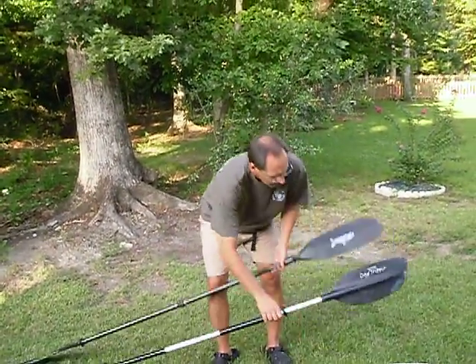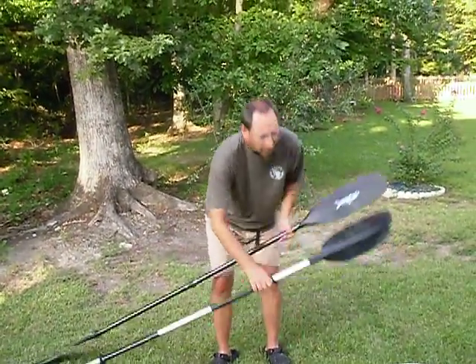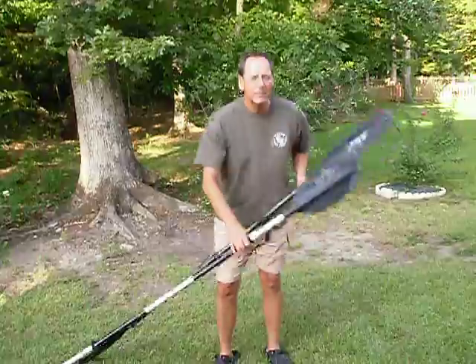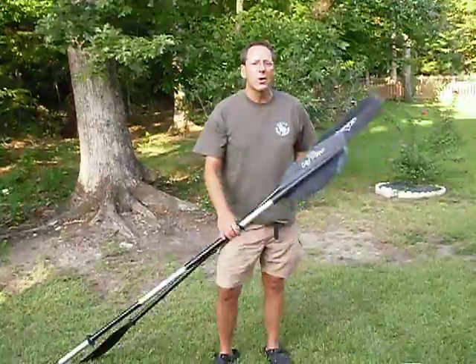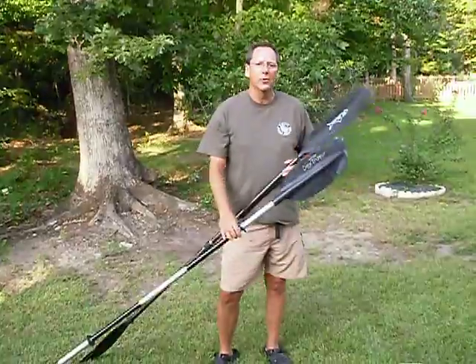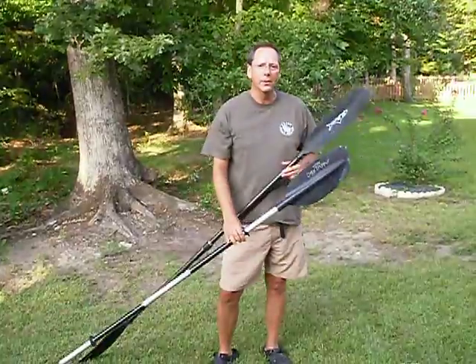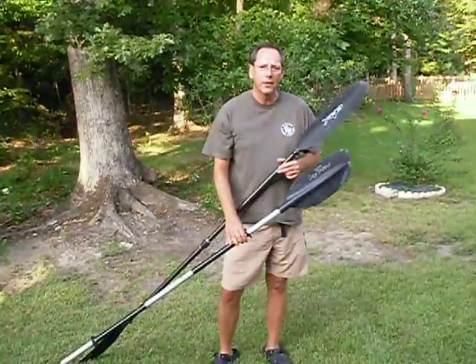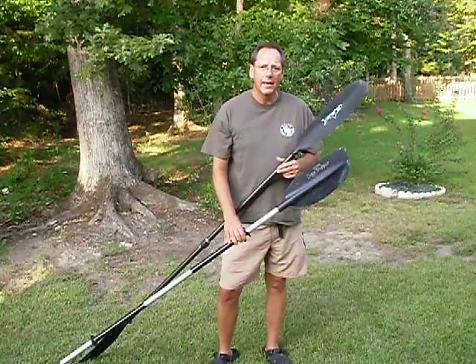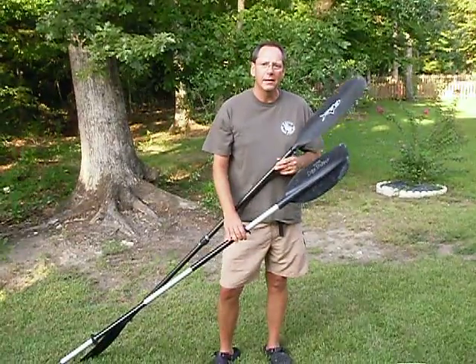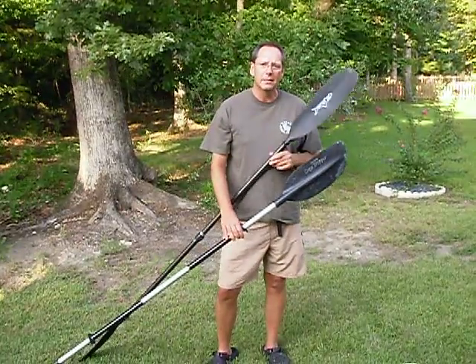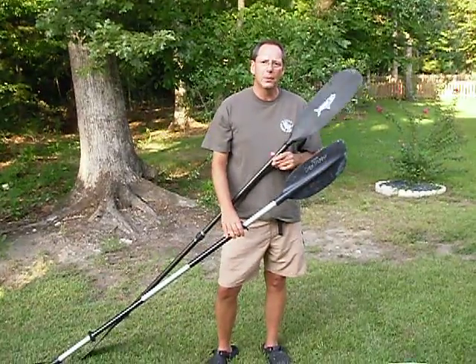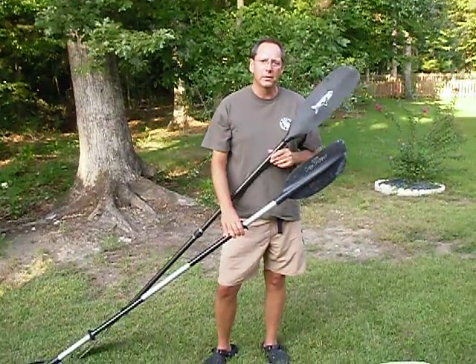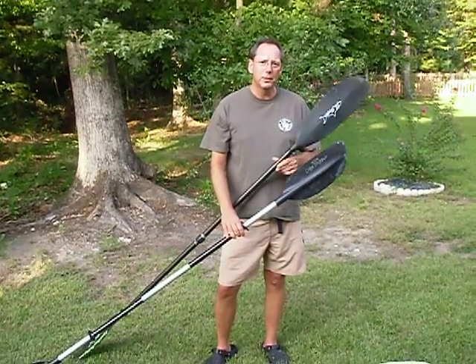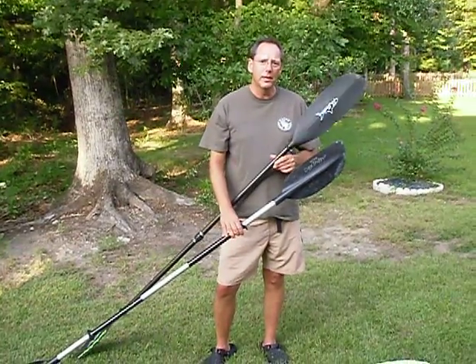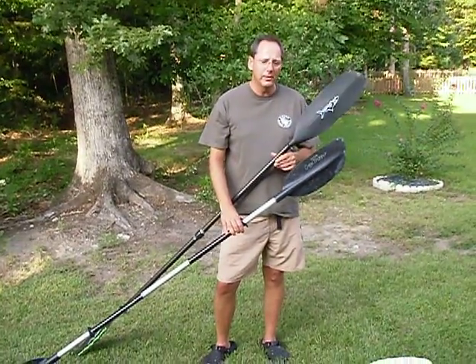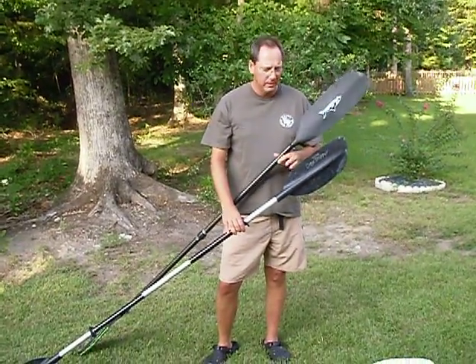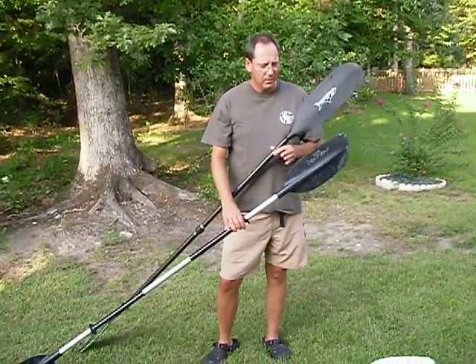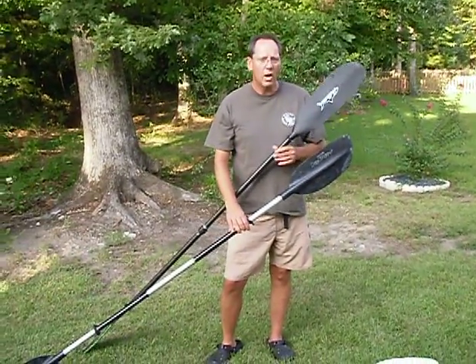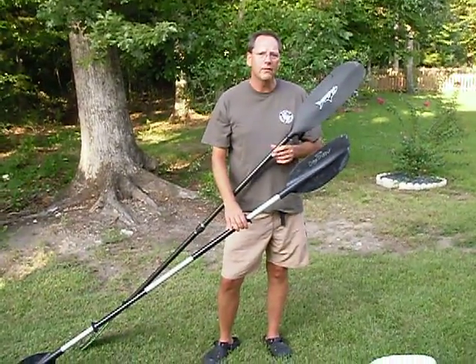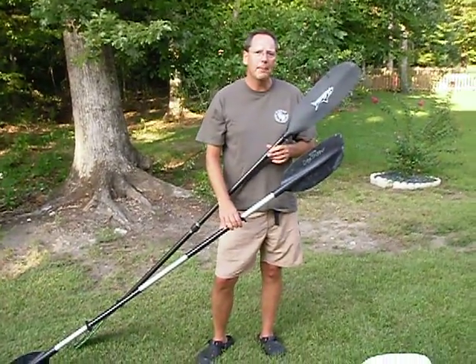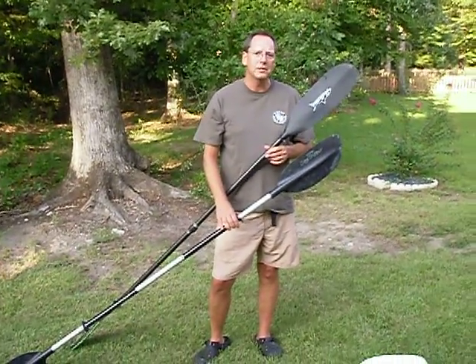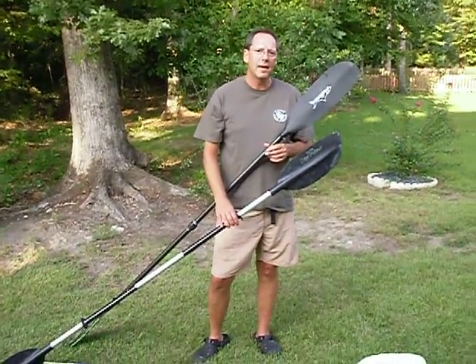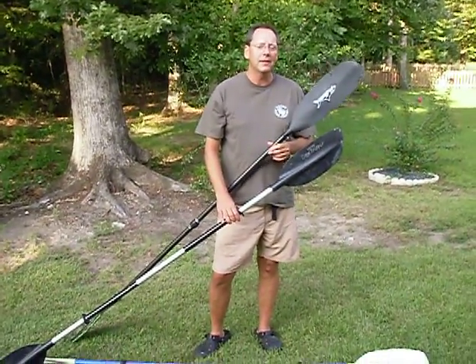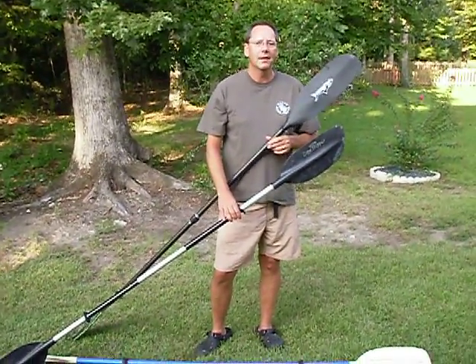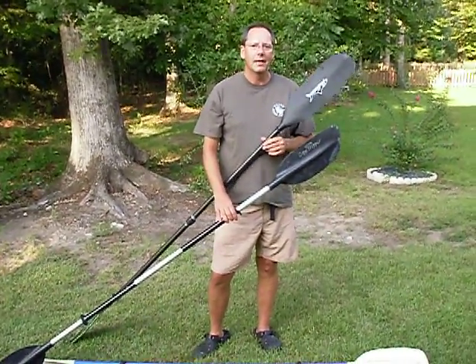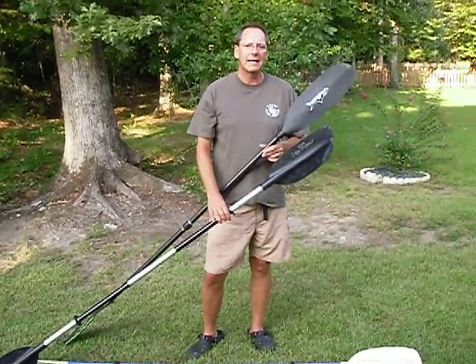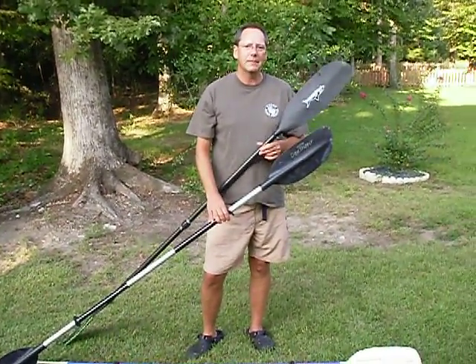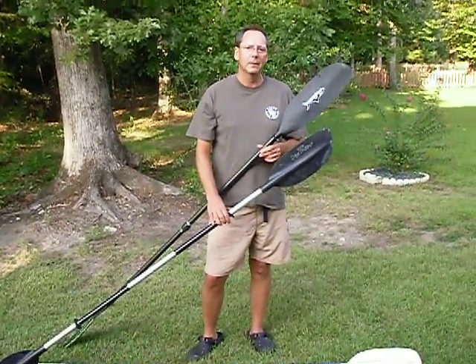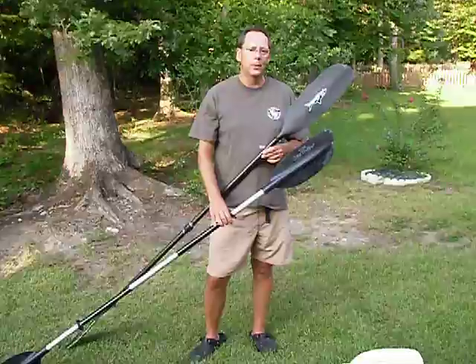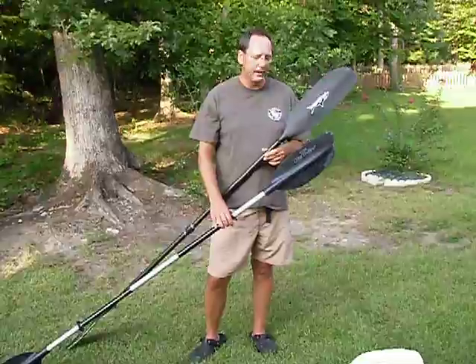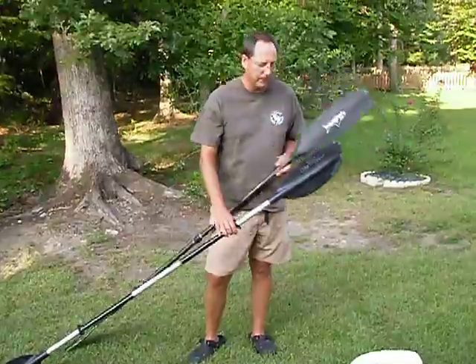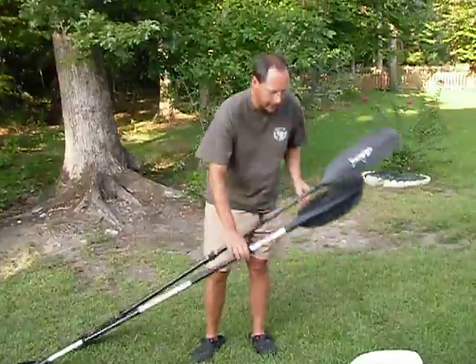The Fin Stalker, on the other hand, is closer to $200. Carbon fiber shaft — it's absolutely worth every penny.